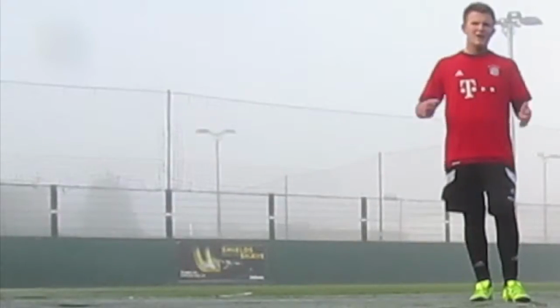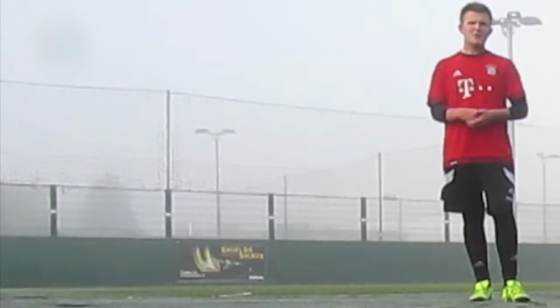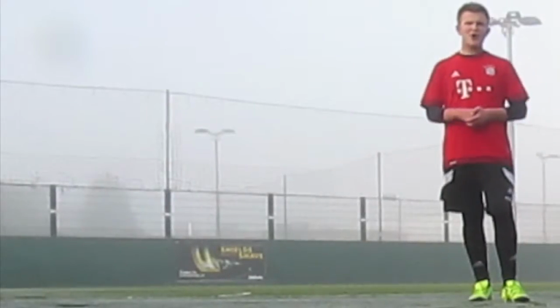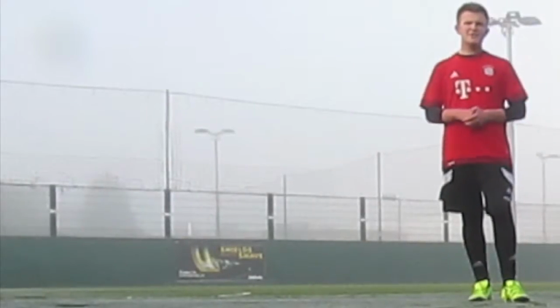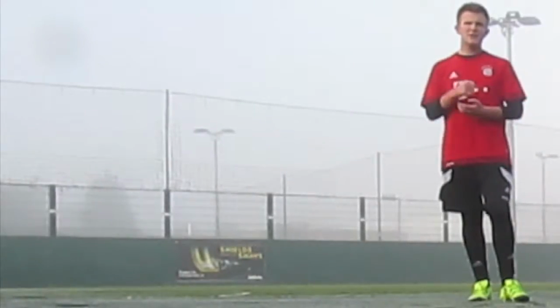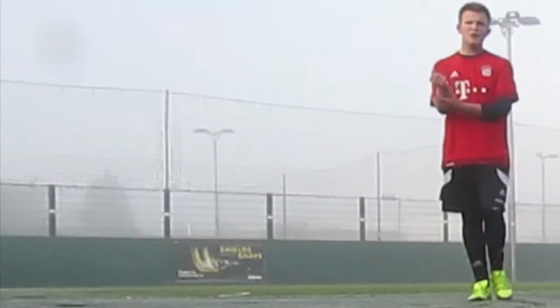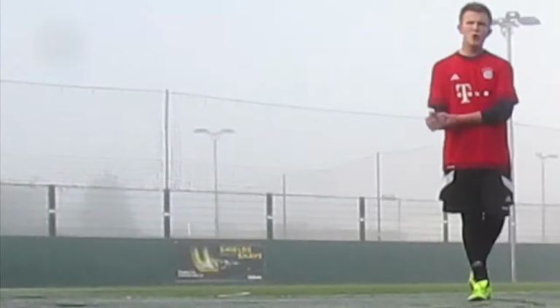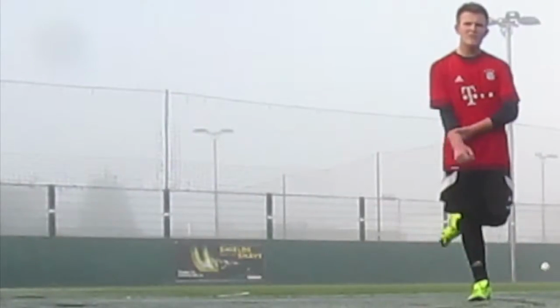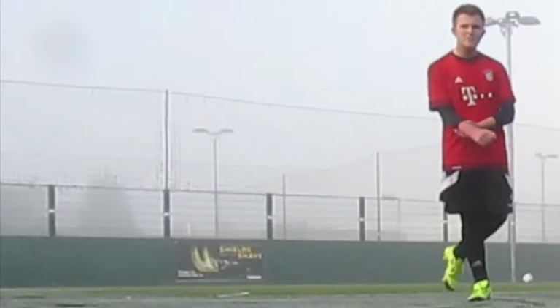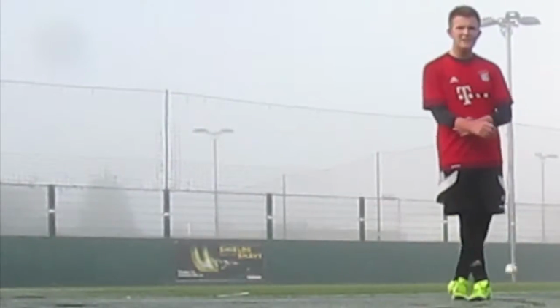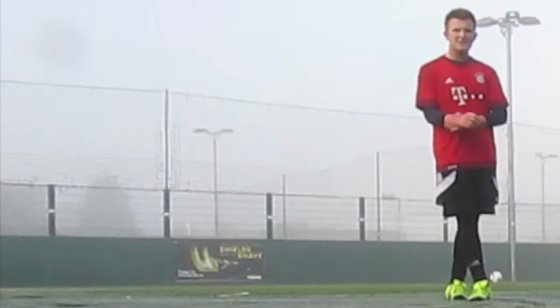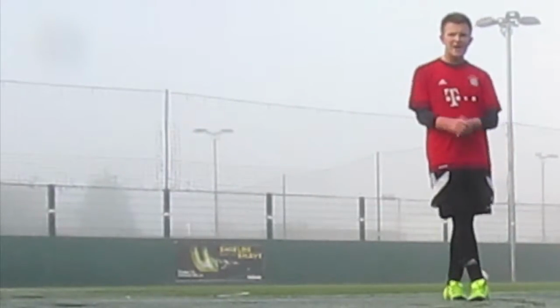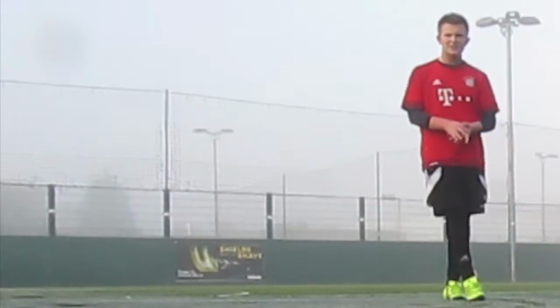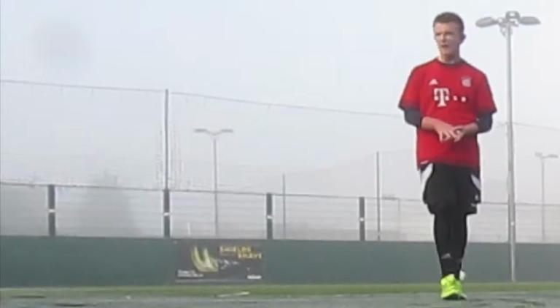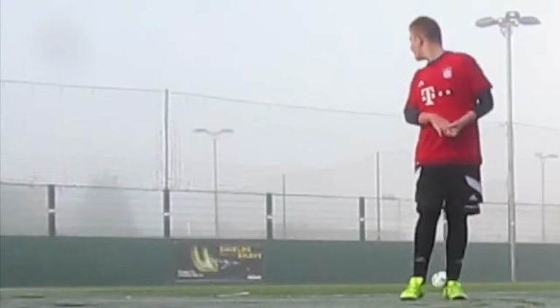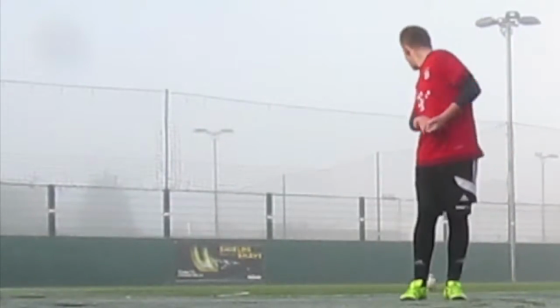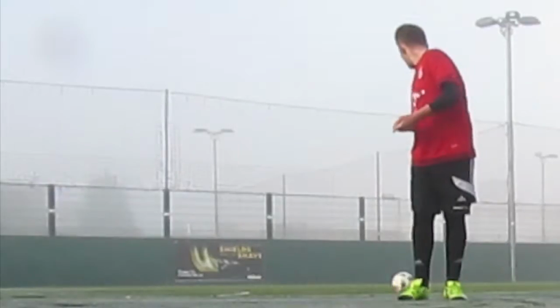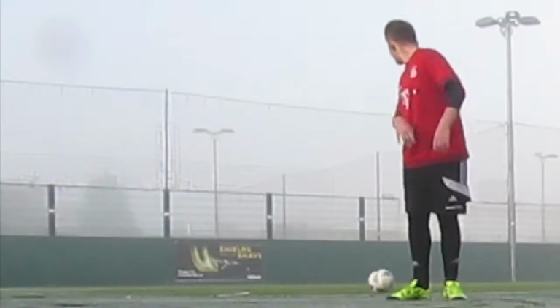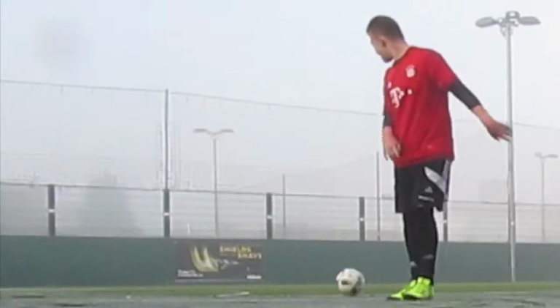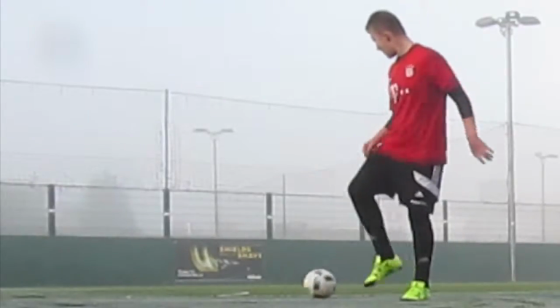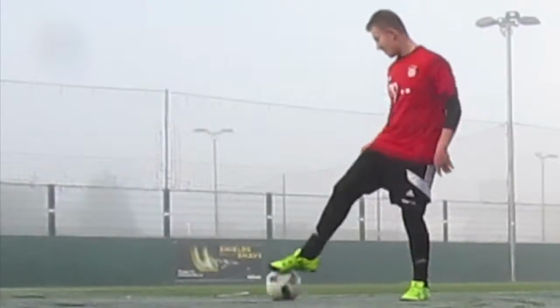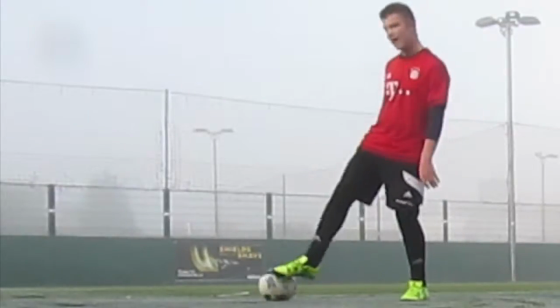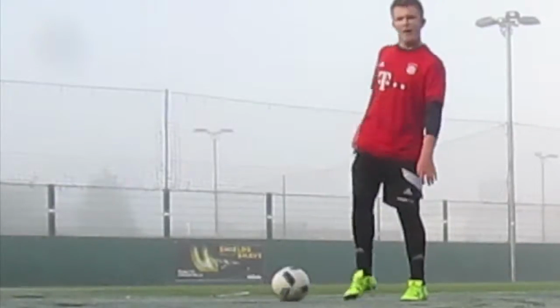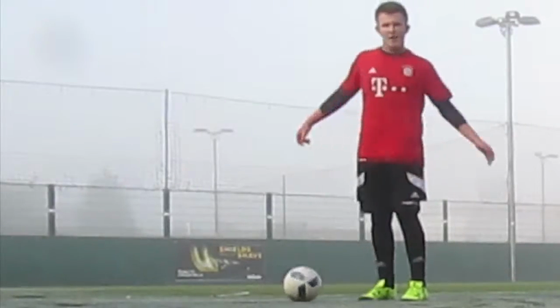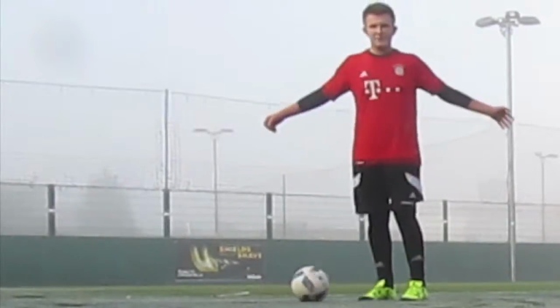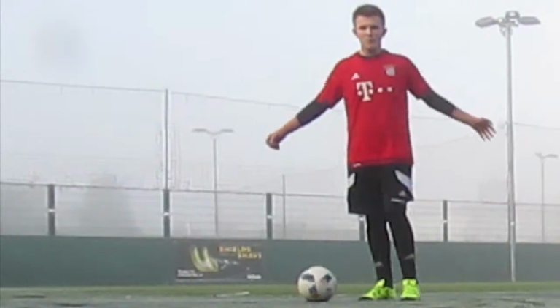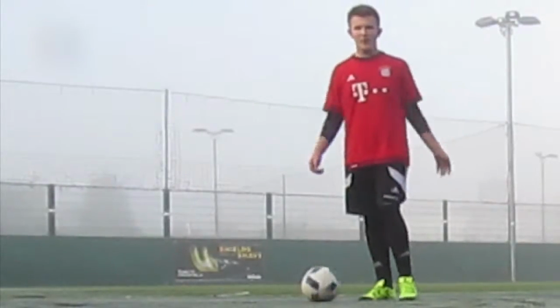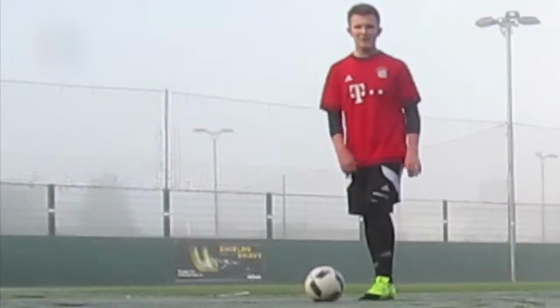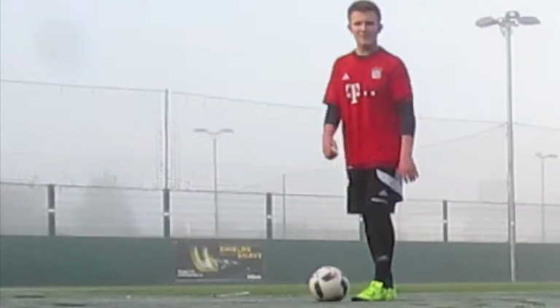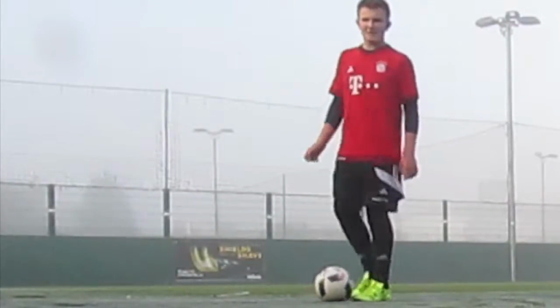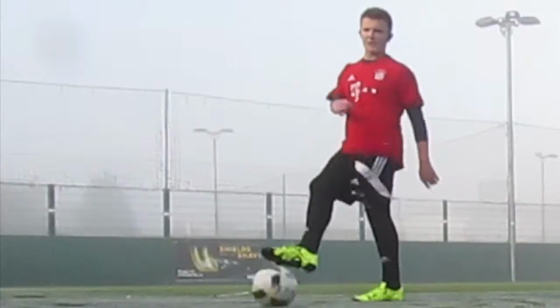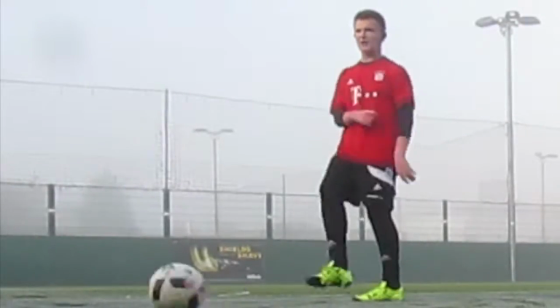So guys, this is the long range passing test and let's see what my long range passing looks like.